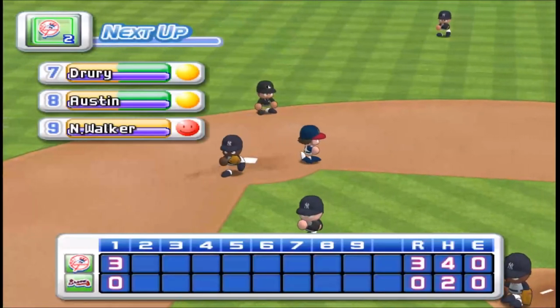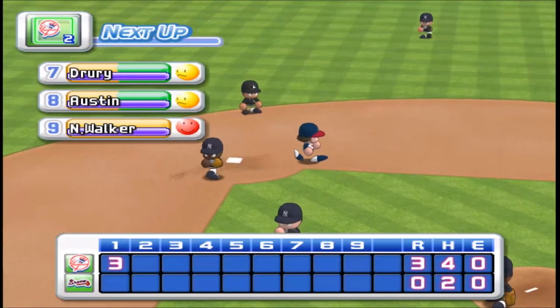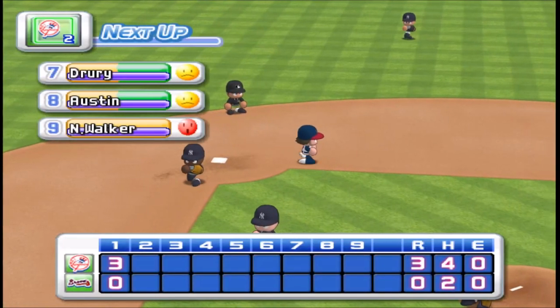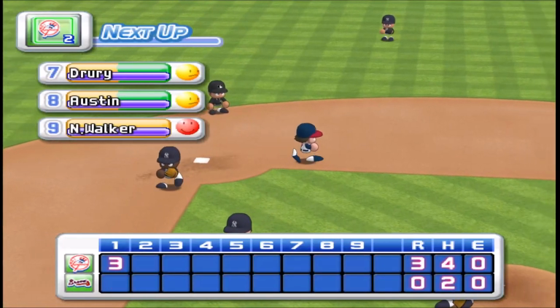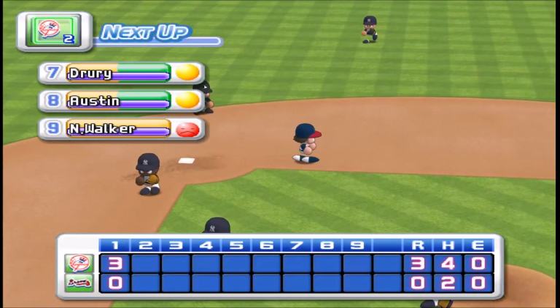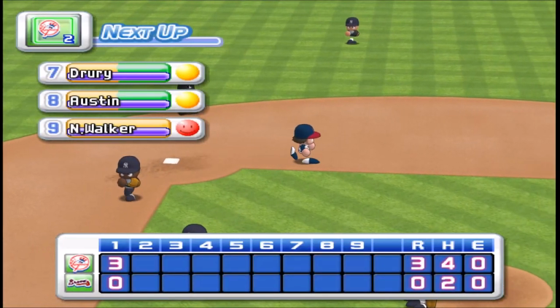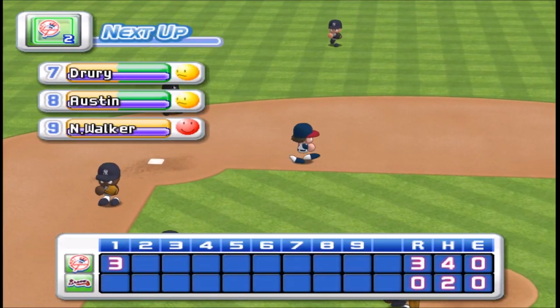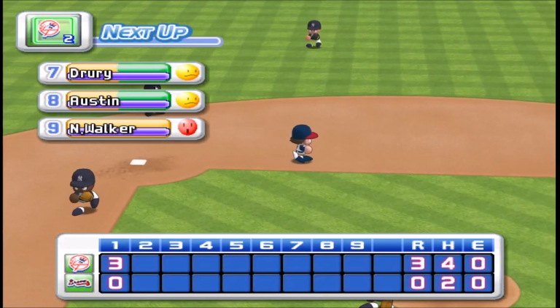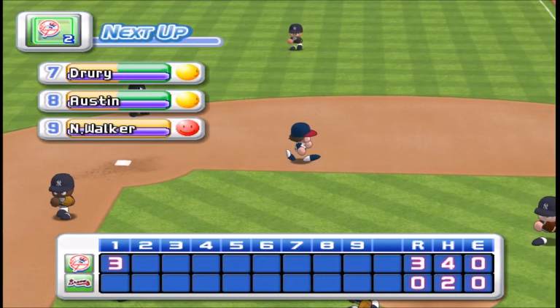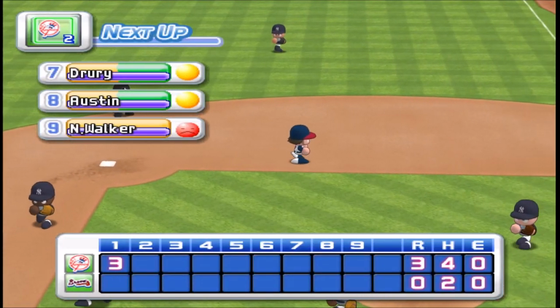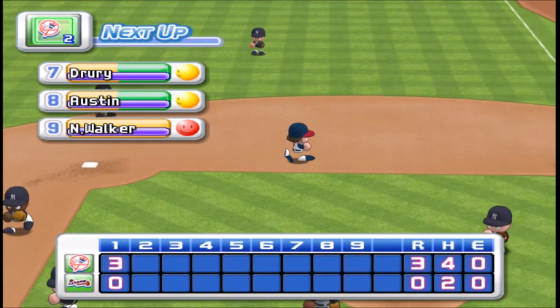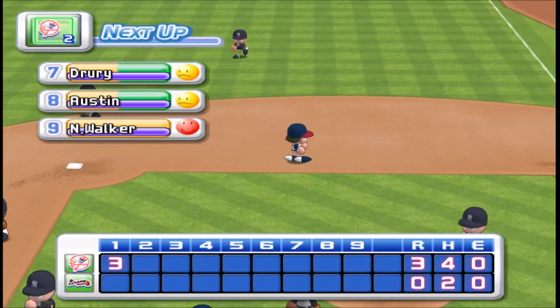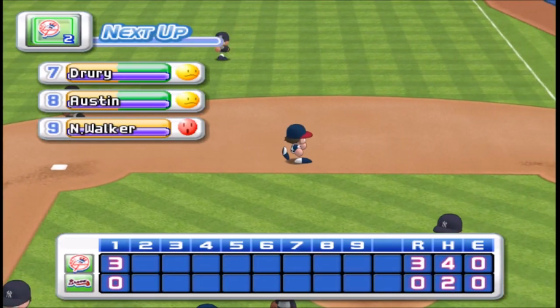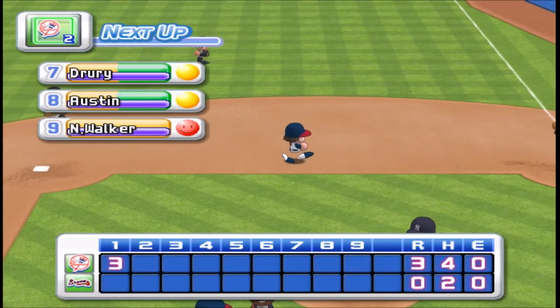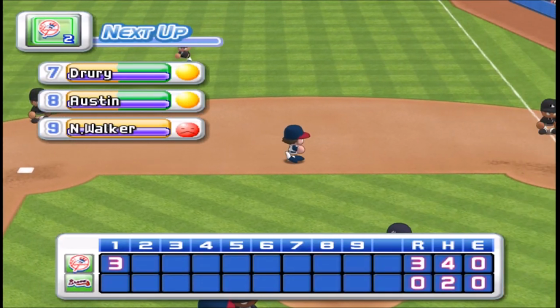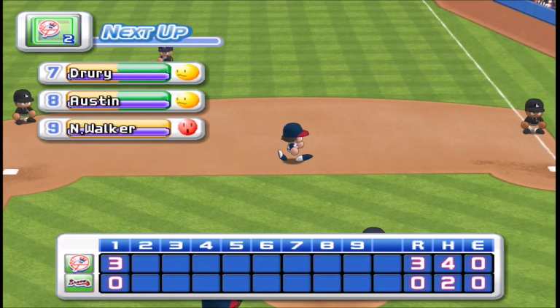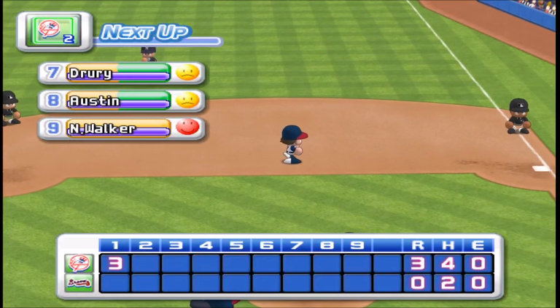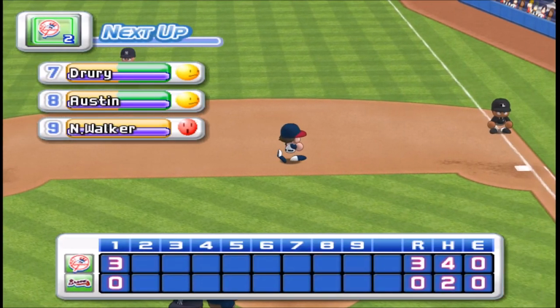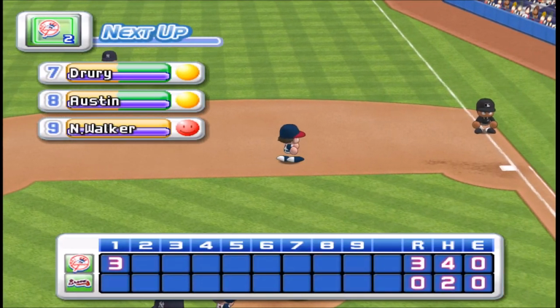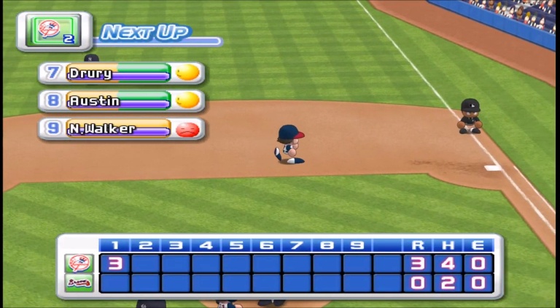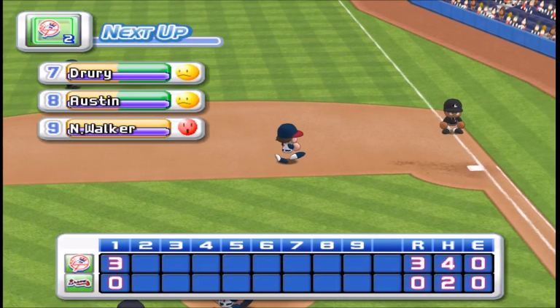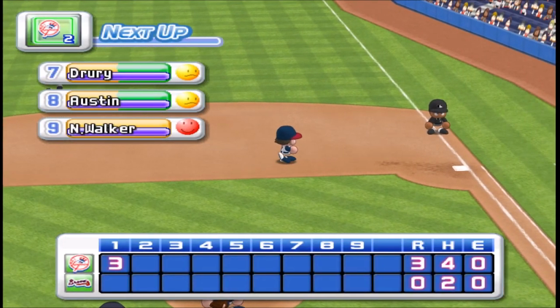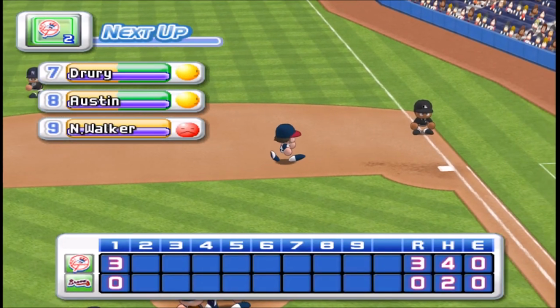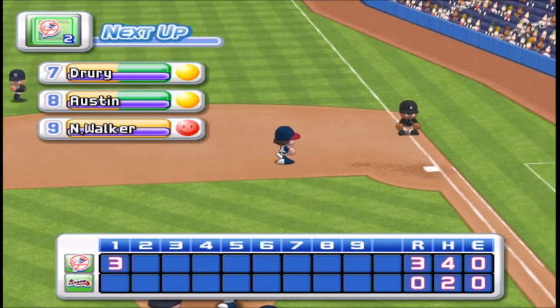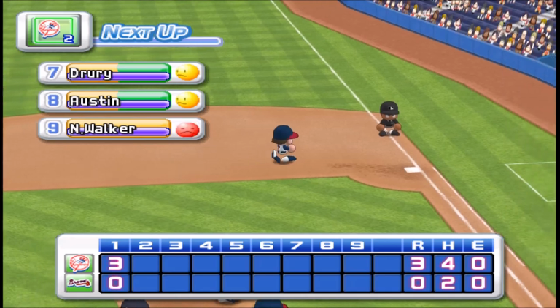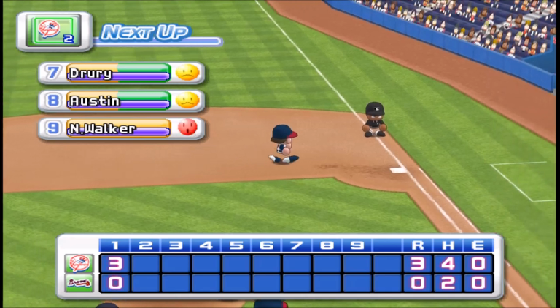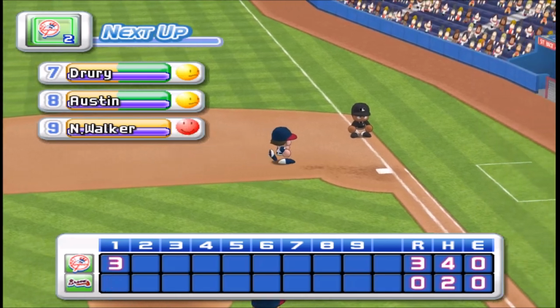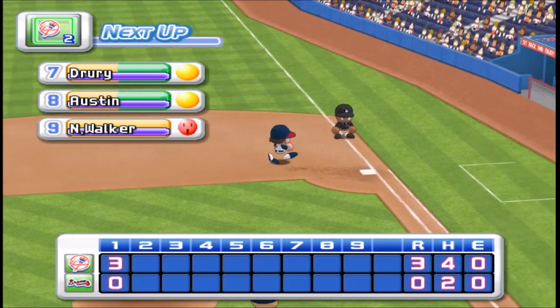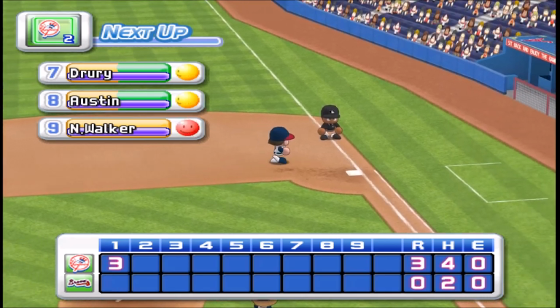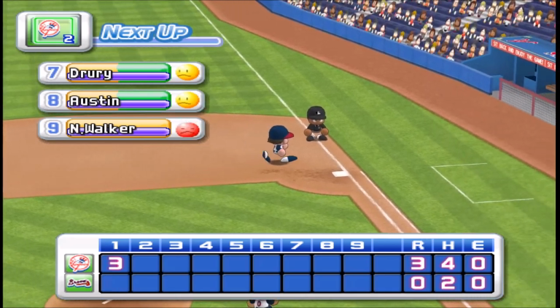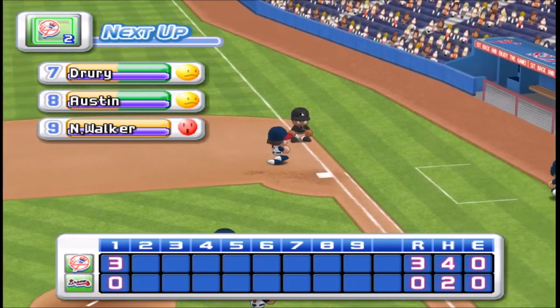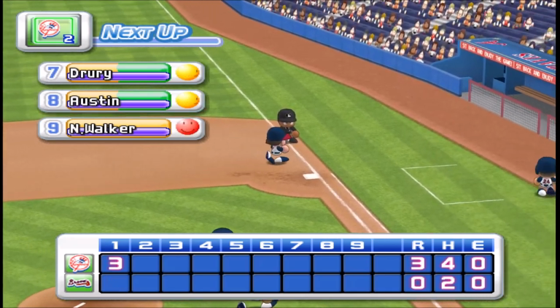No runs, two hits, no errors, two men left on base. At the end of the first inning. The Braves zero, the Yankees three.